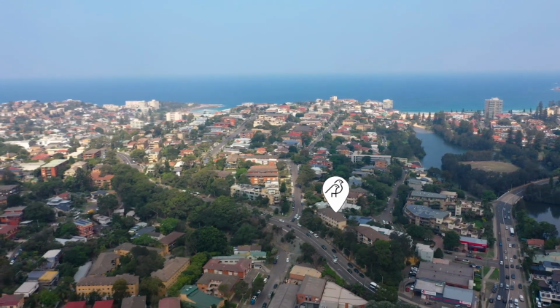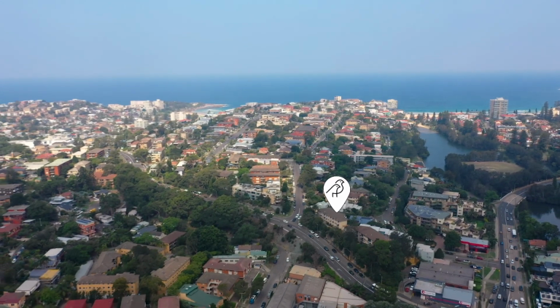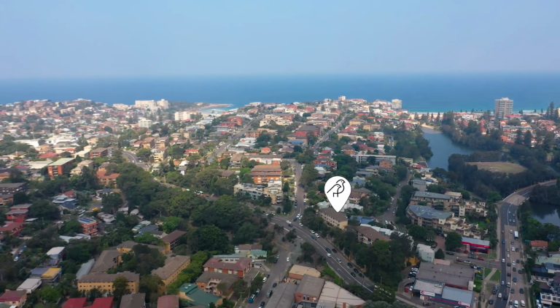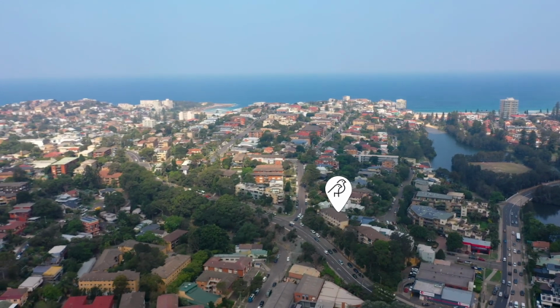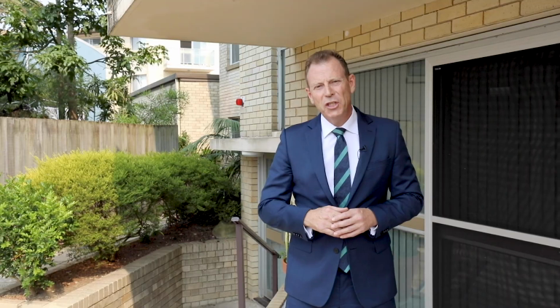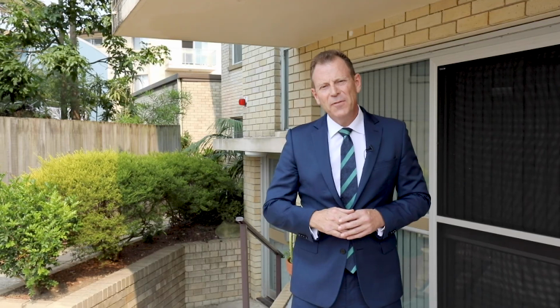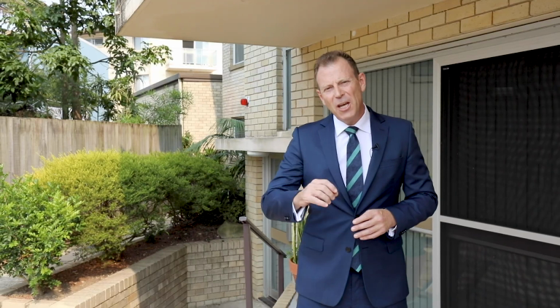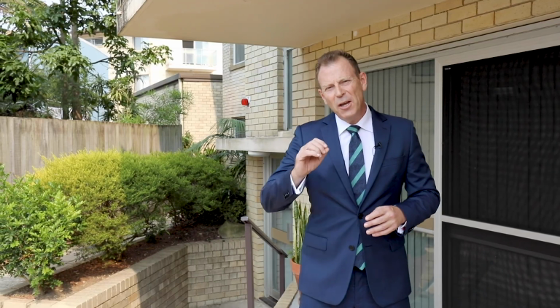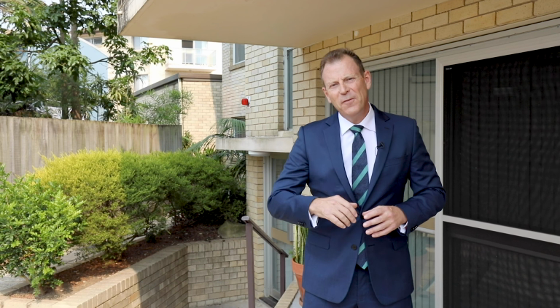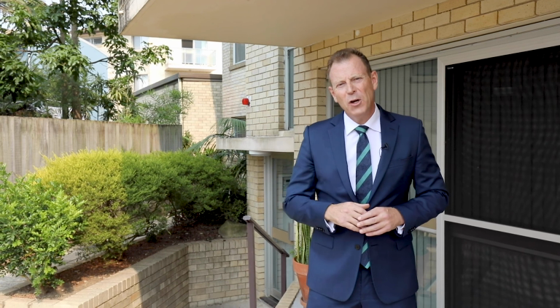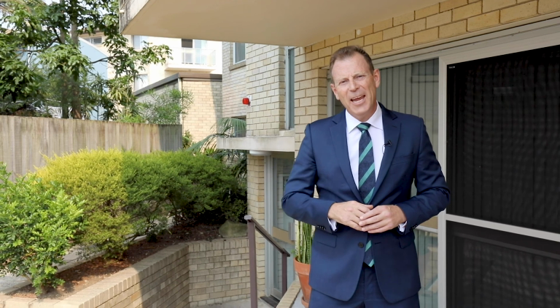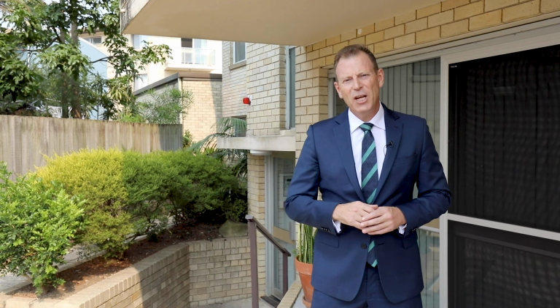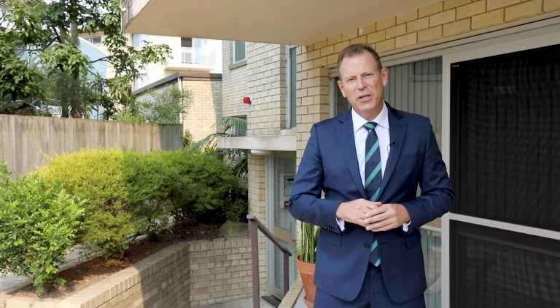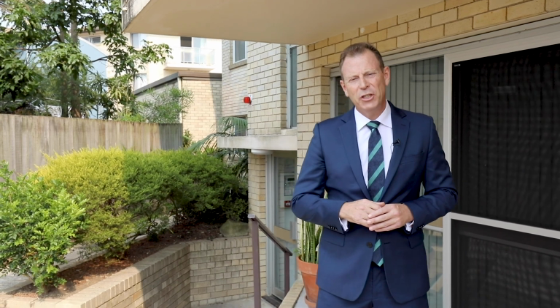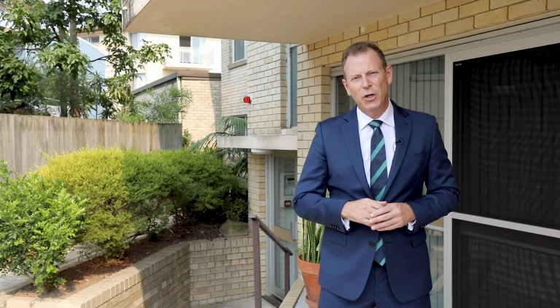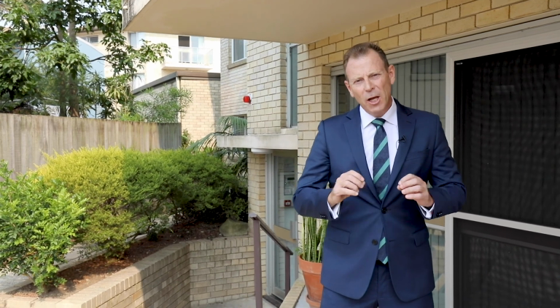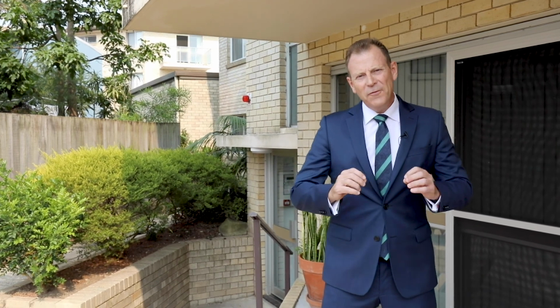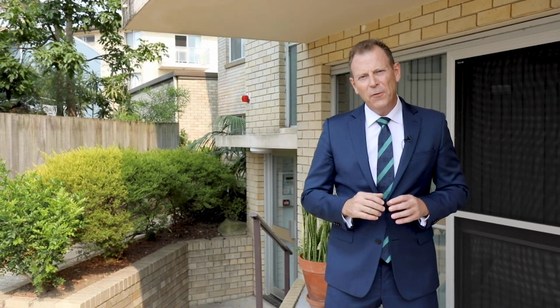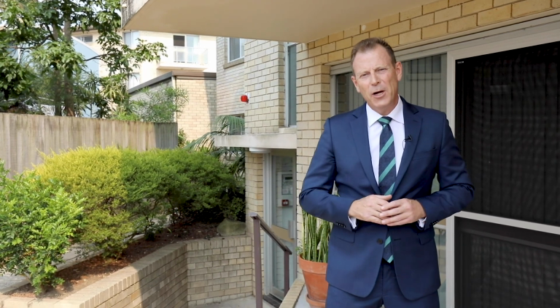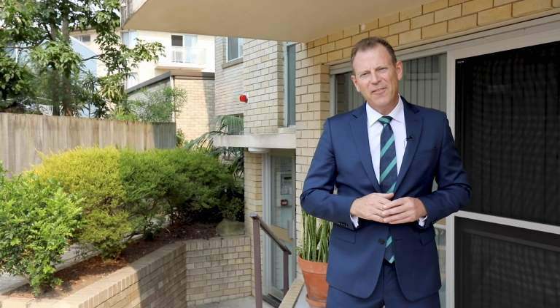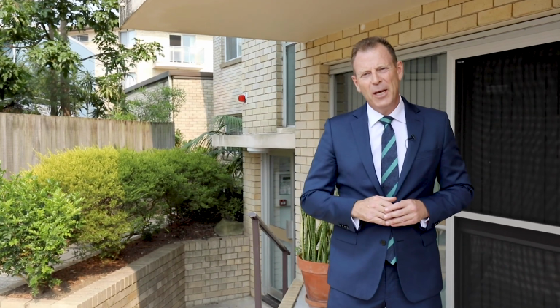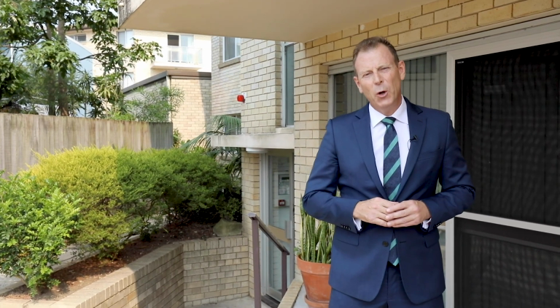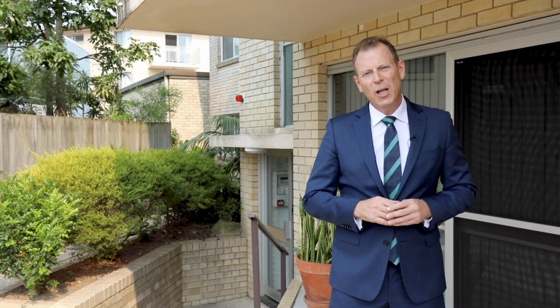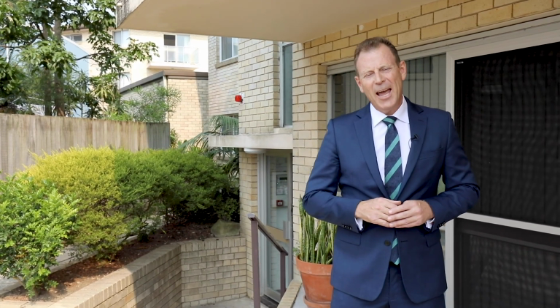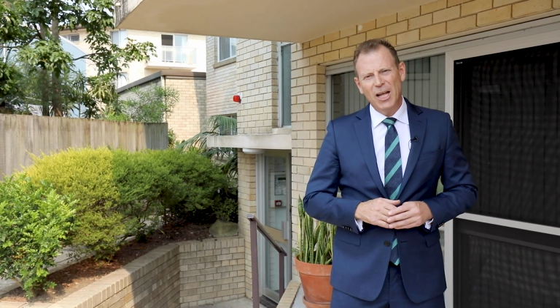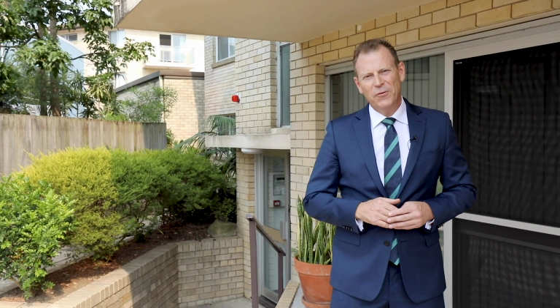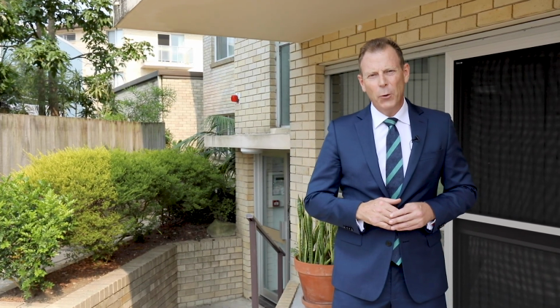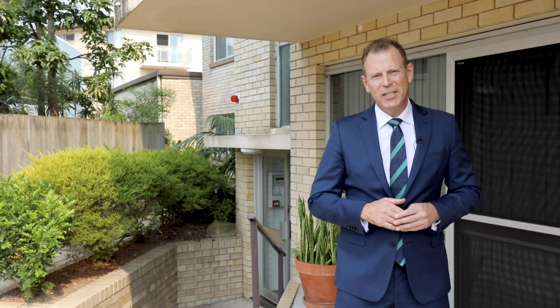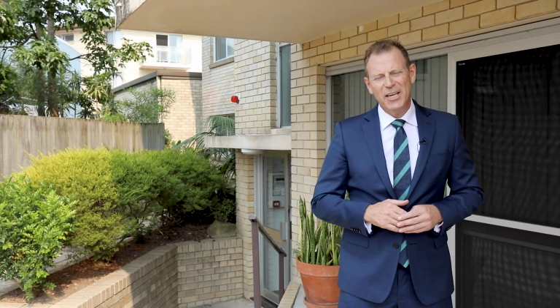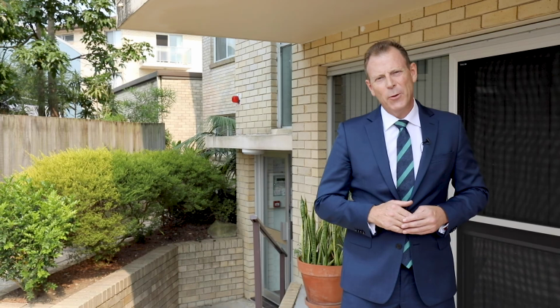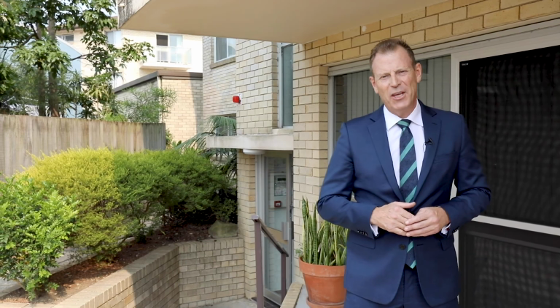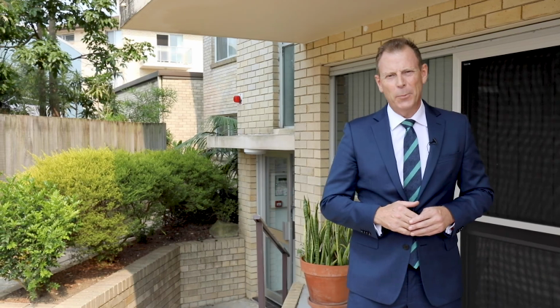Thanks very much for watching this video. If you've got any questions at all, feel free to give me a call and I look forward to seeing you at the Open.